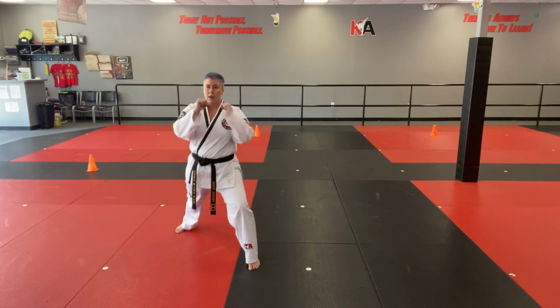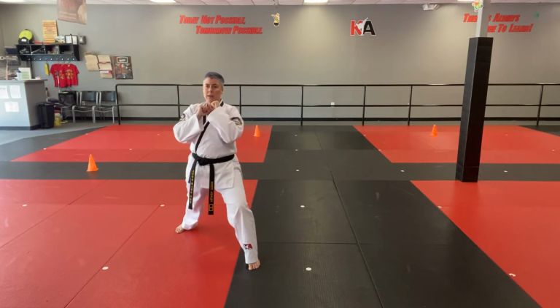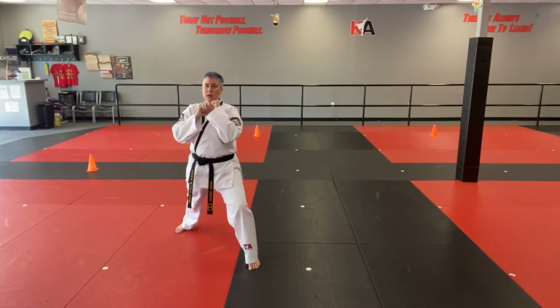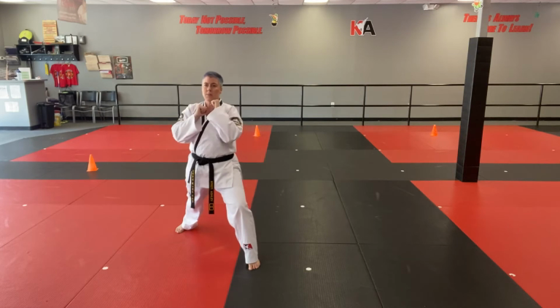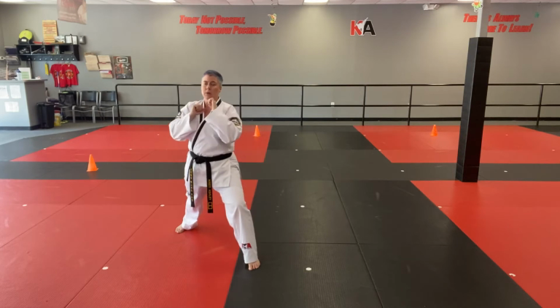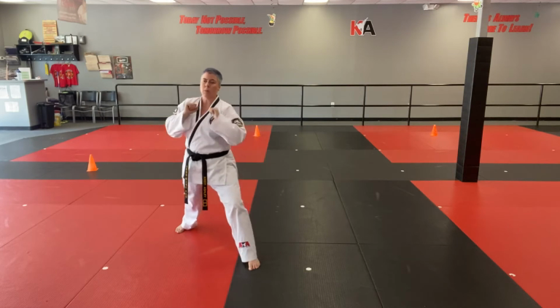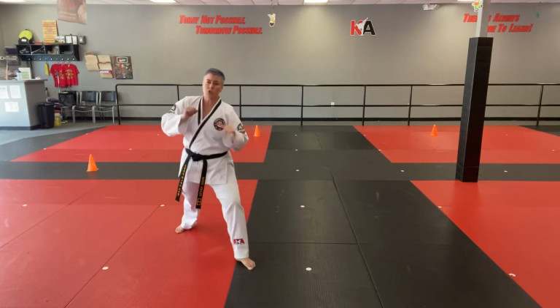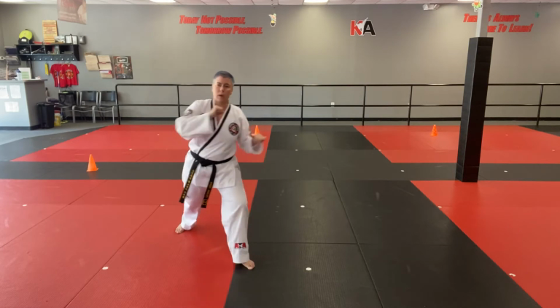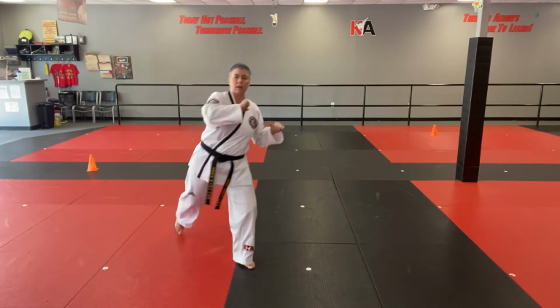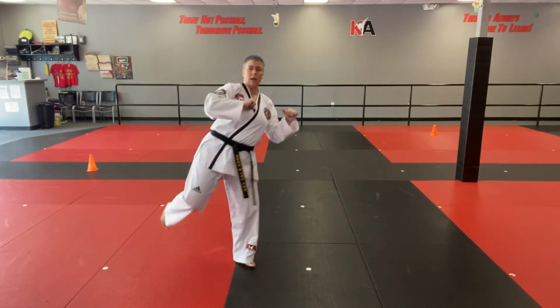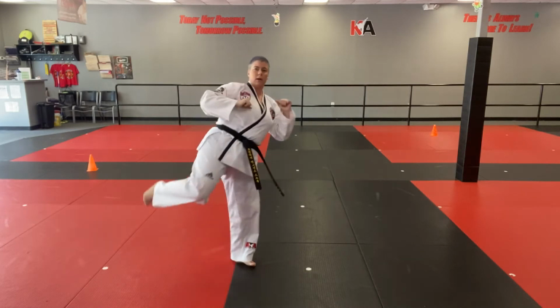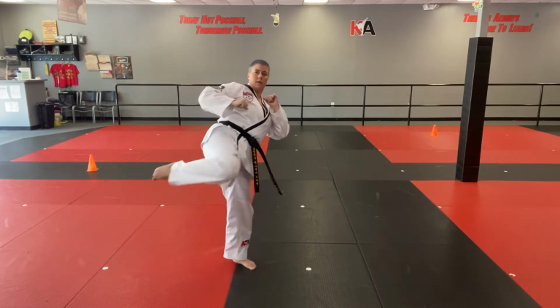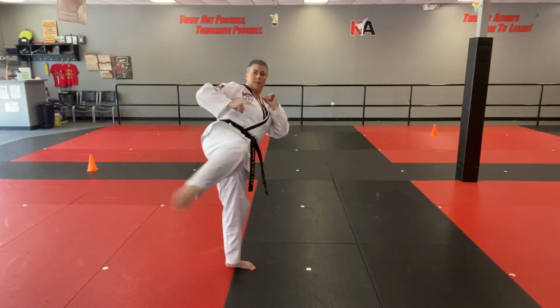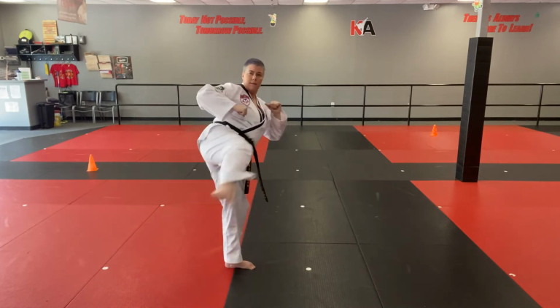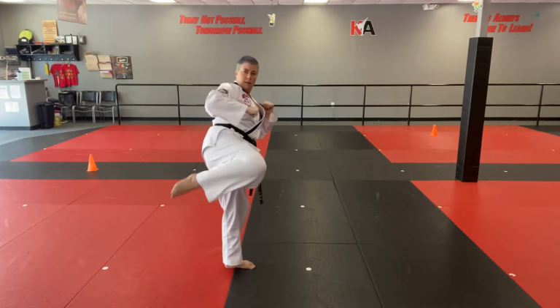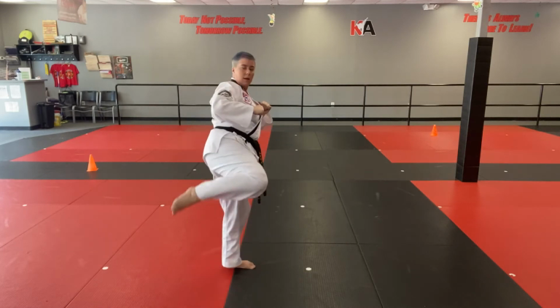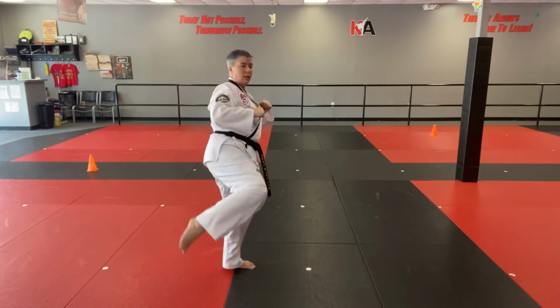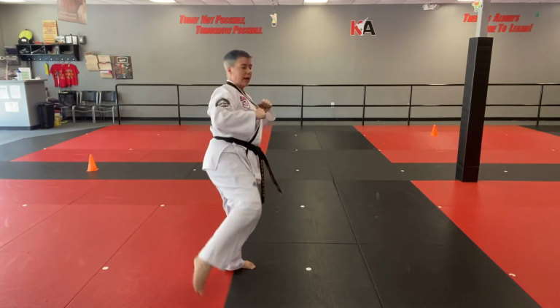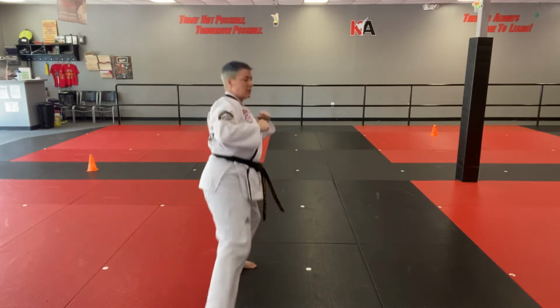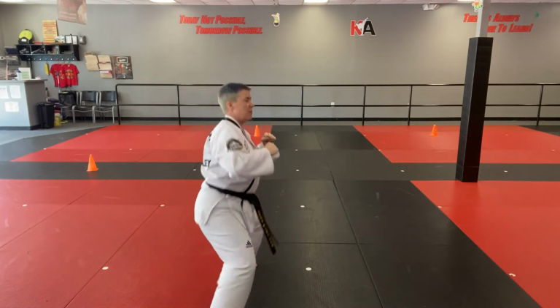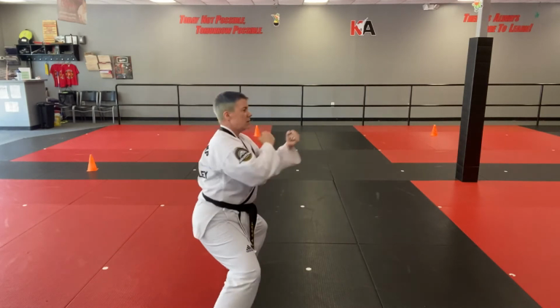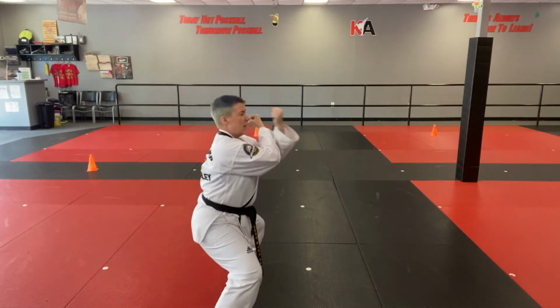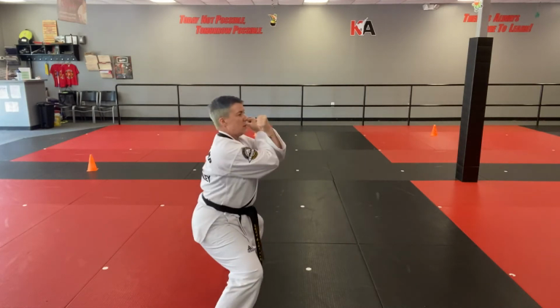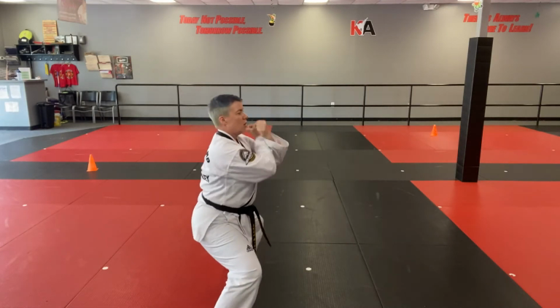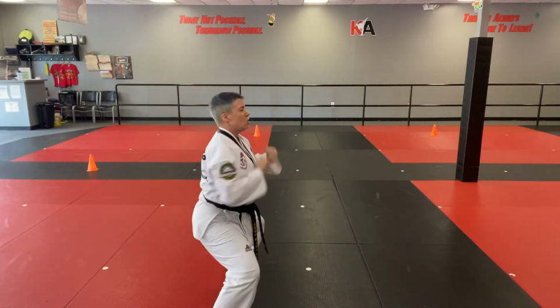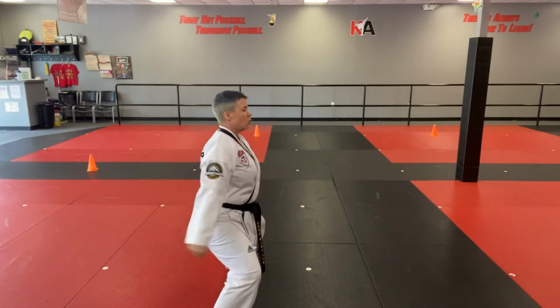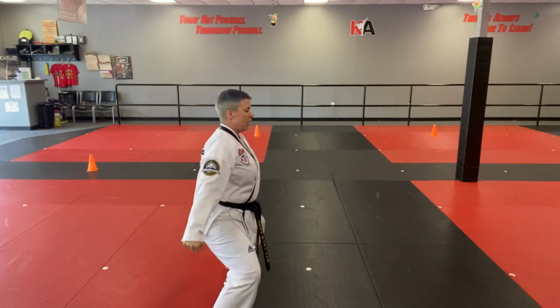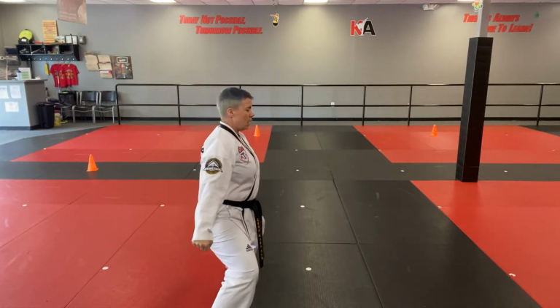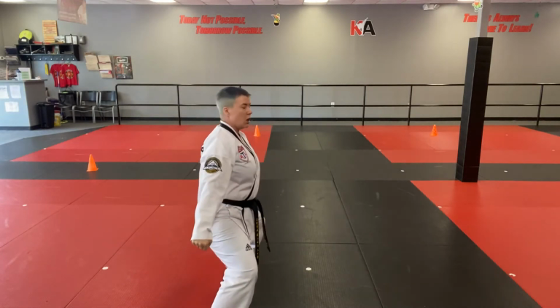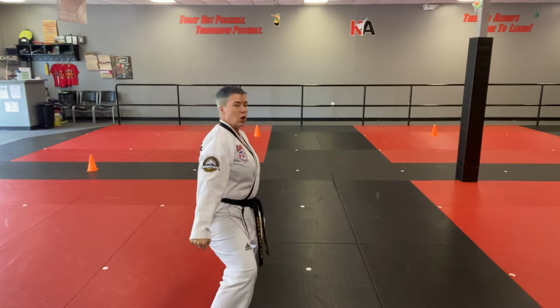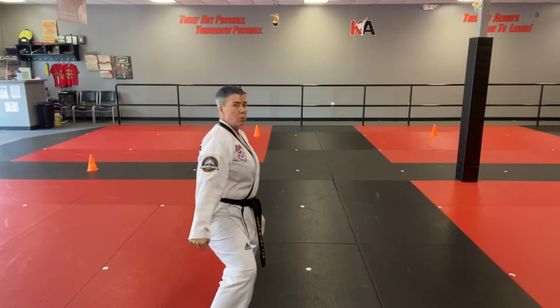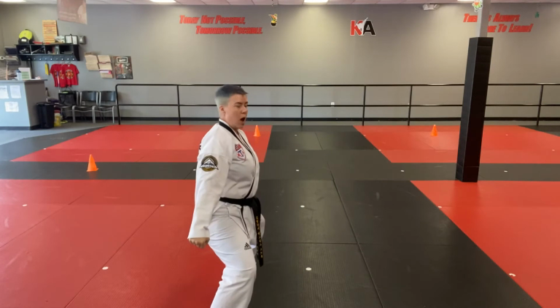Hands up. Number 2 round kick. Land in a middle stance. Twin low block.